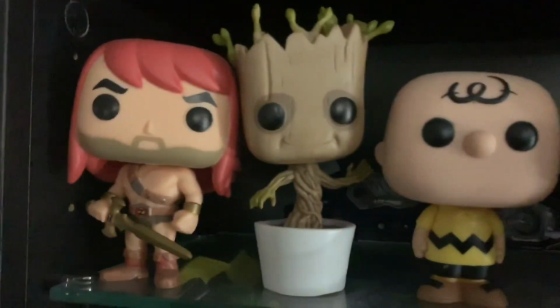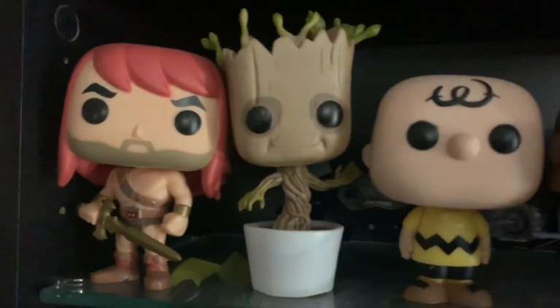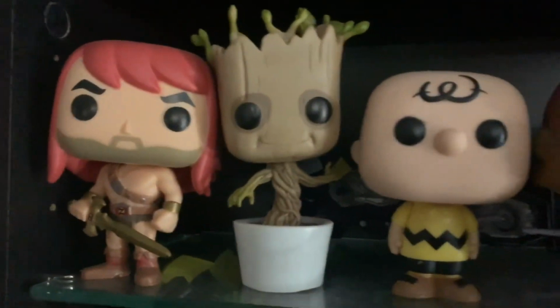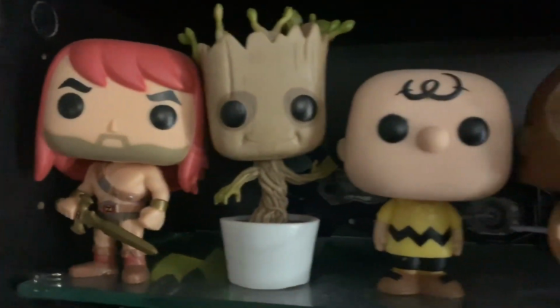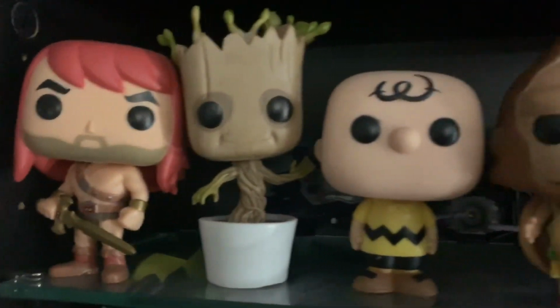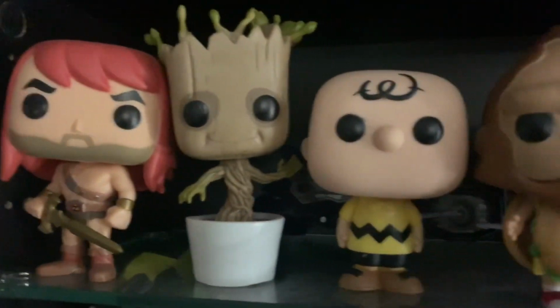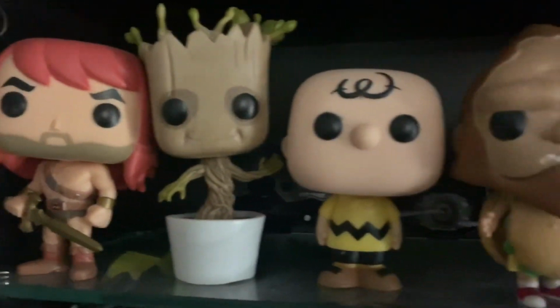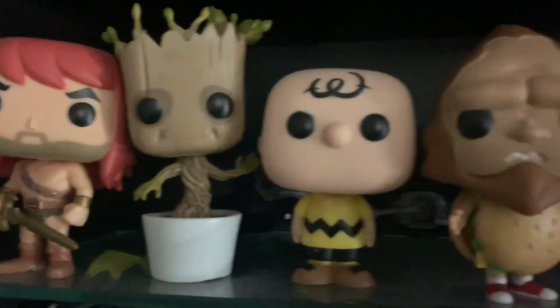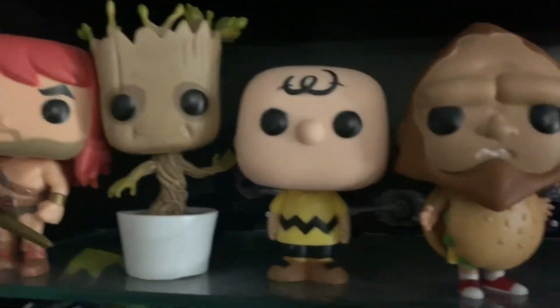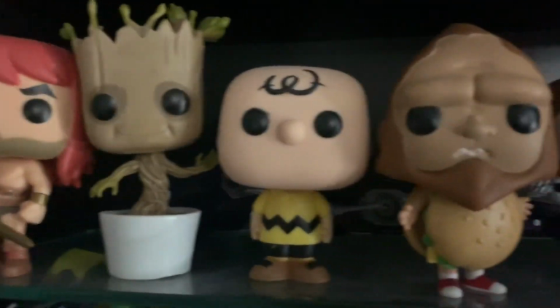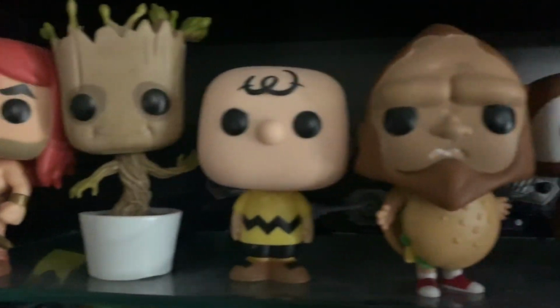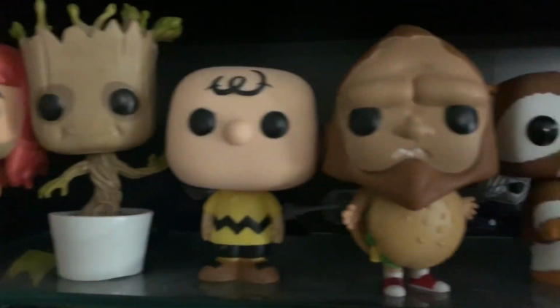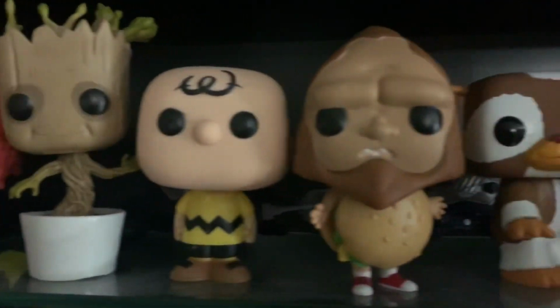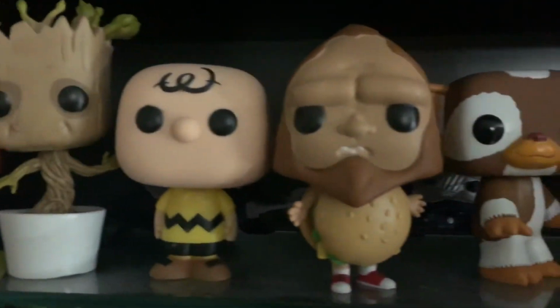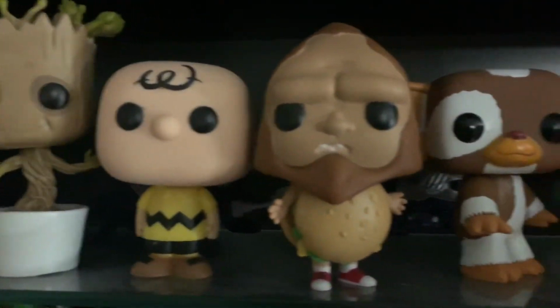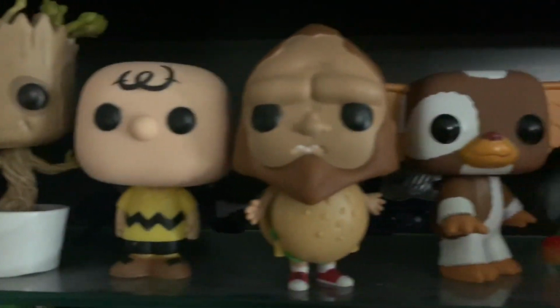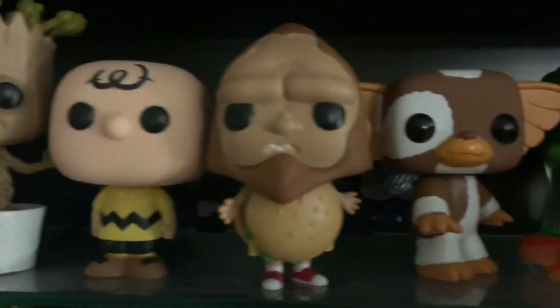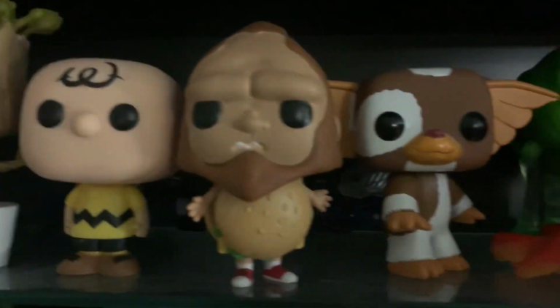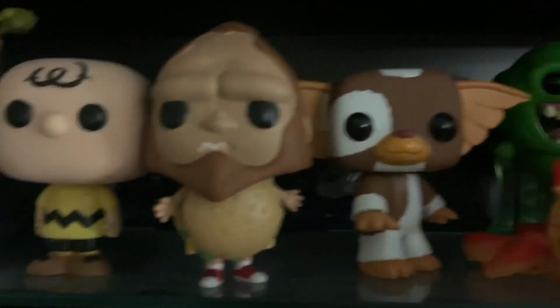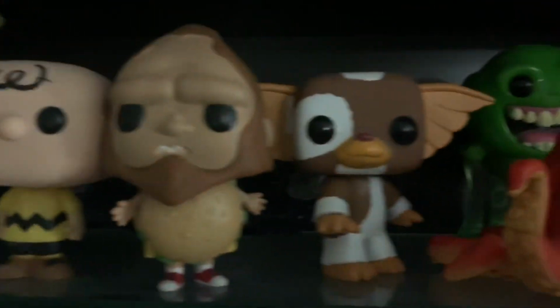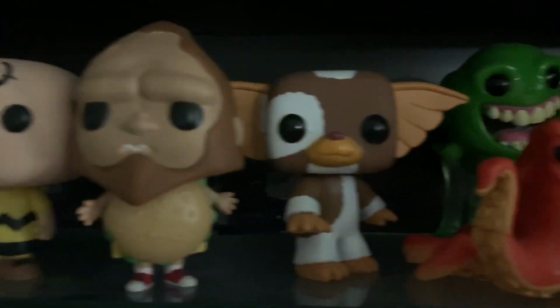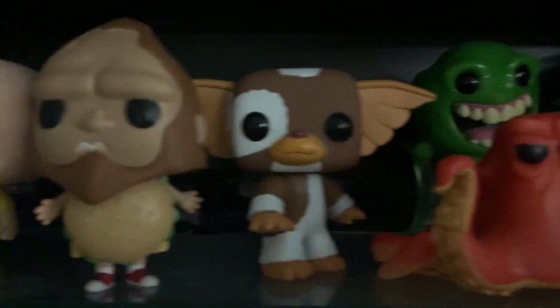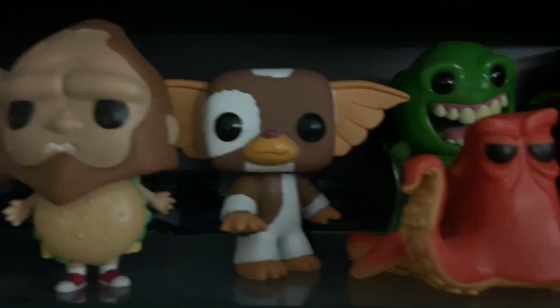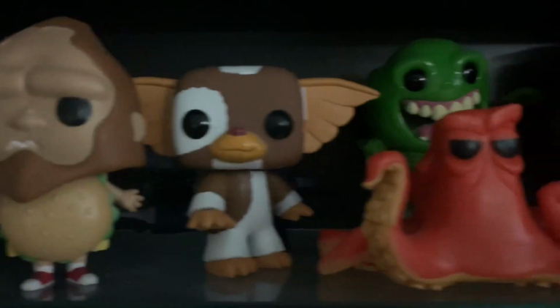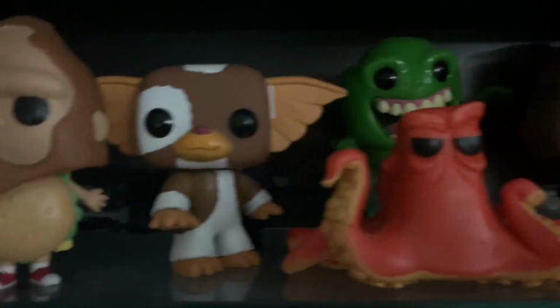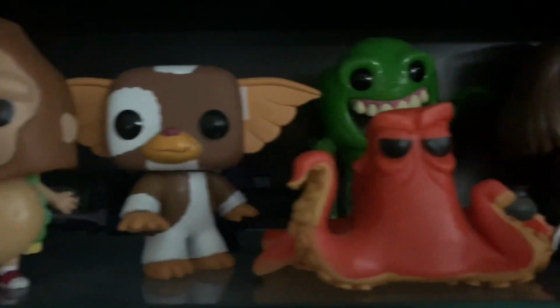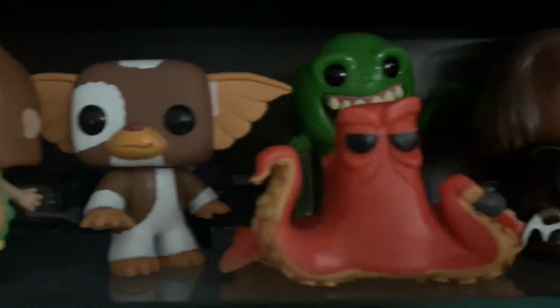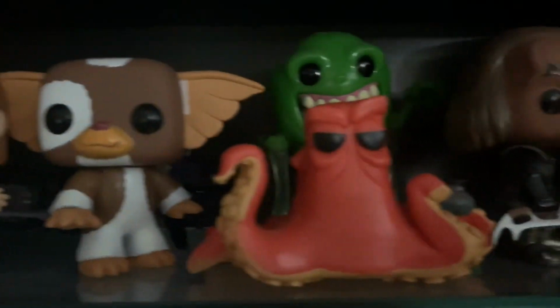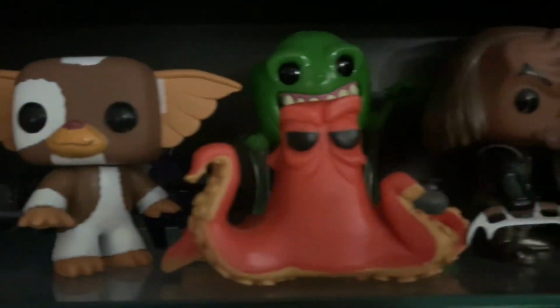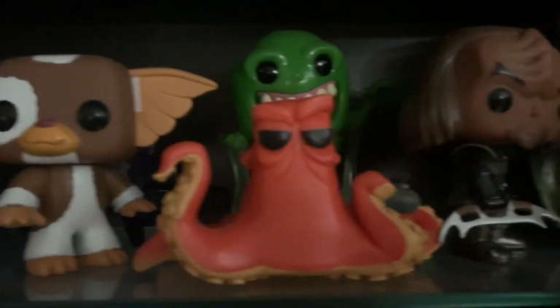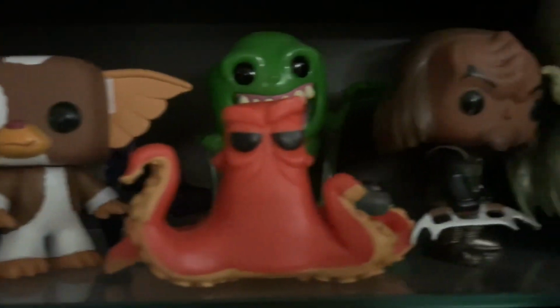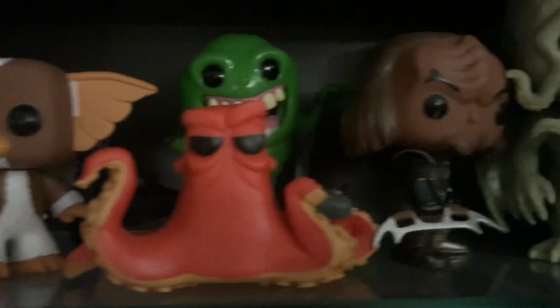Hey guys, it's John here, the Vintage Geek, and welcome back for another look inside the Vintage Geek's toy room.